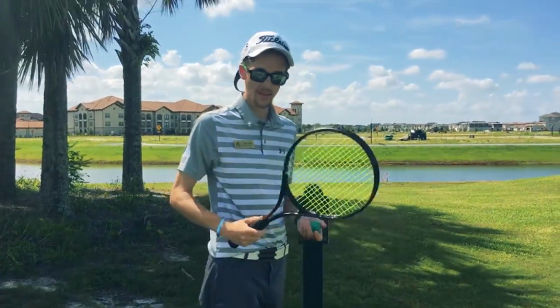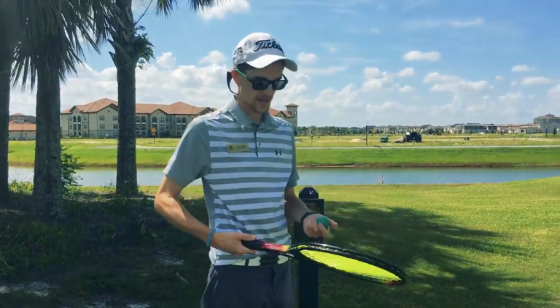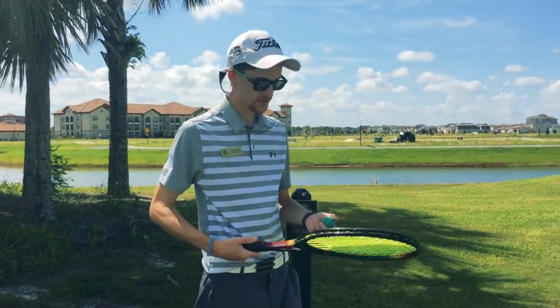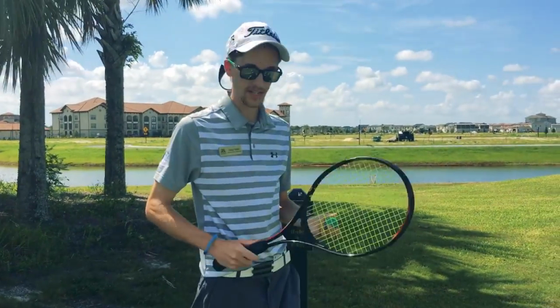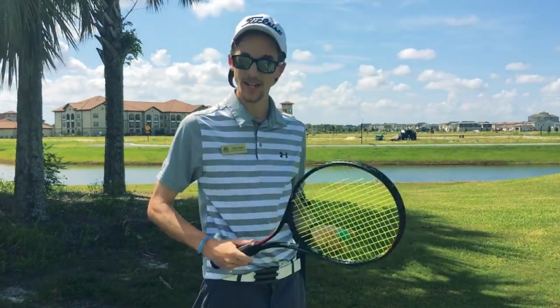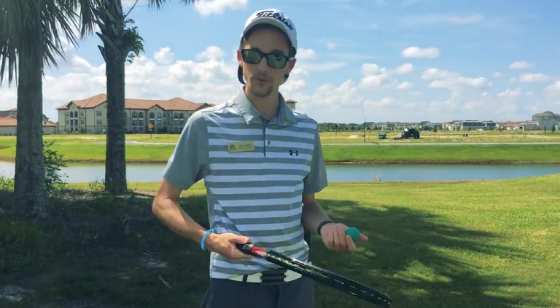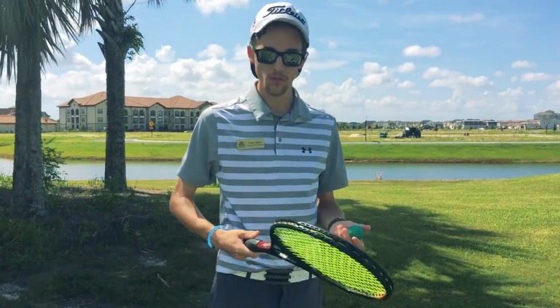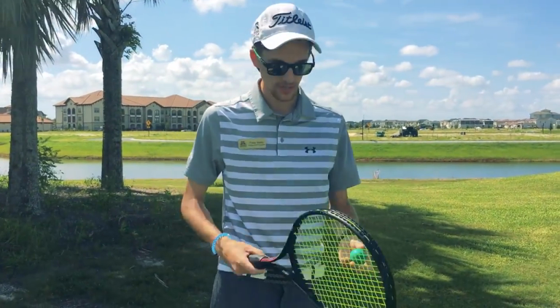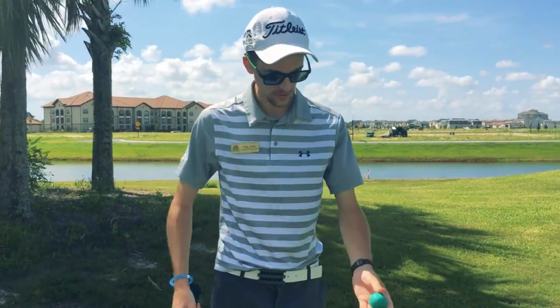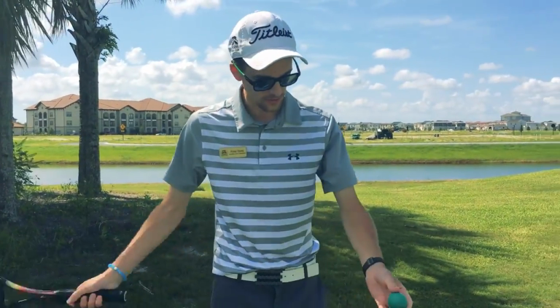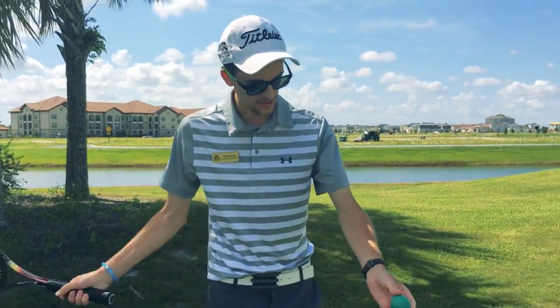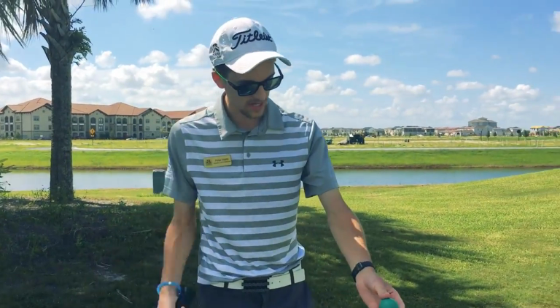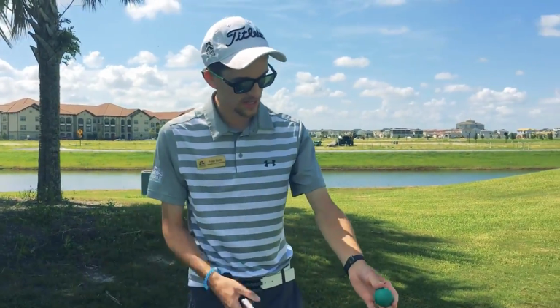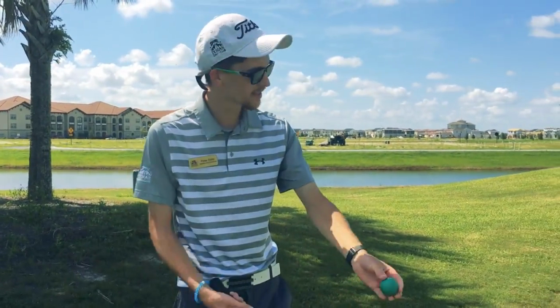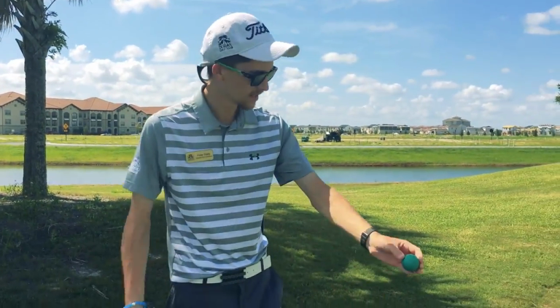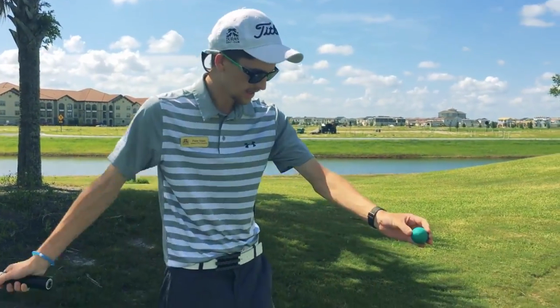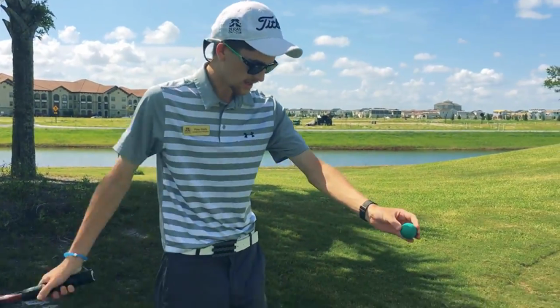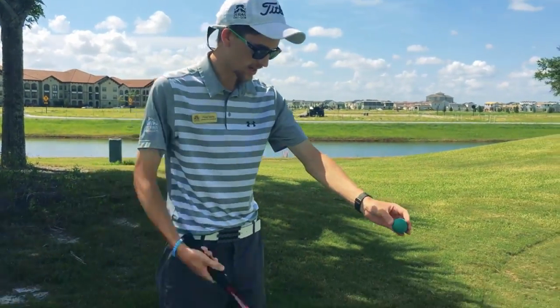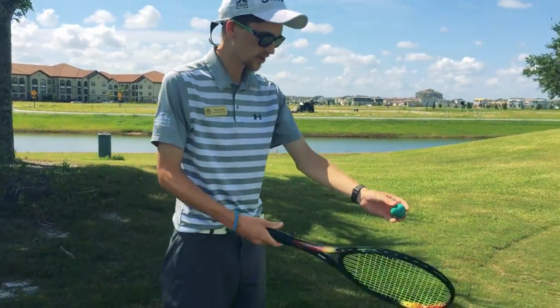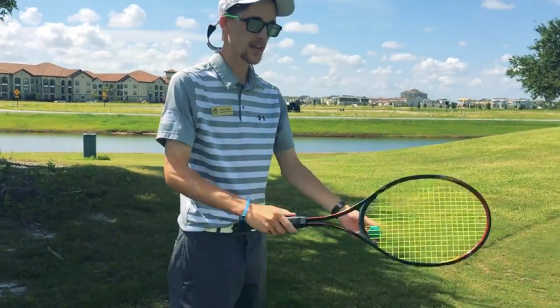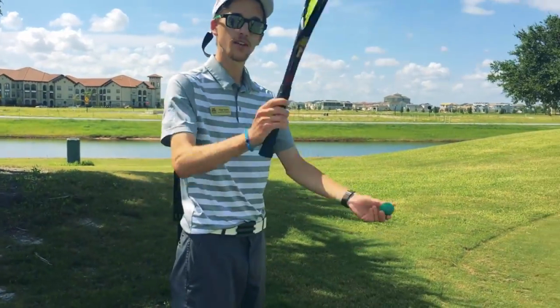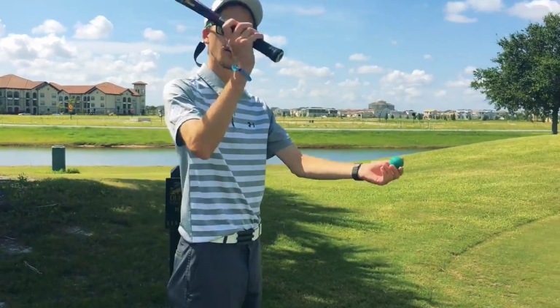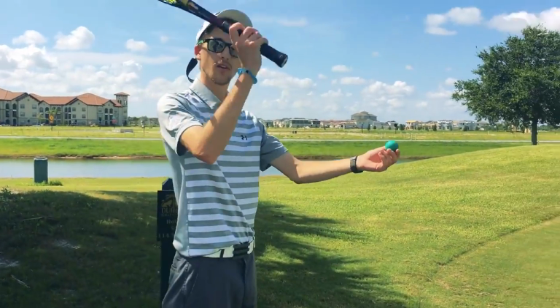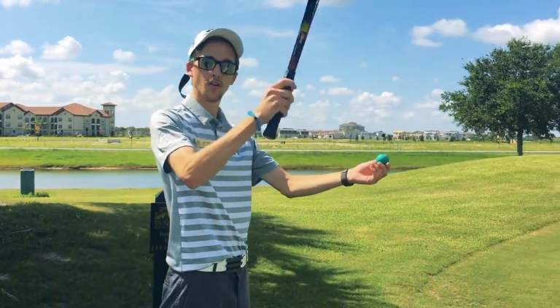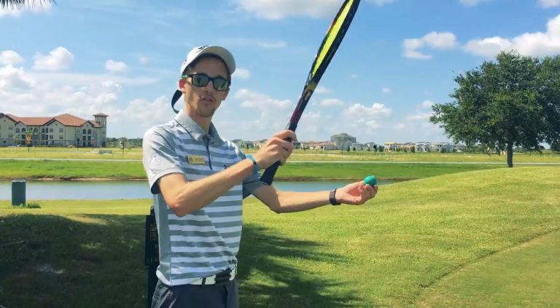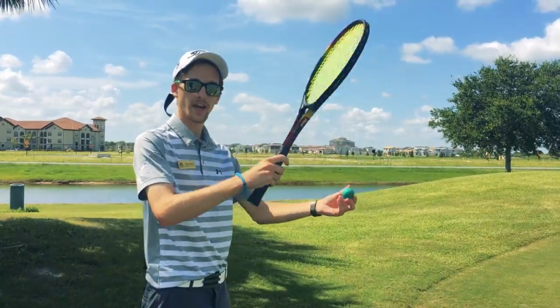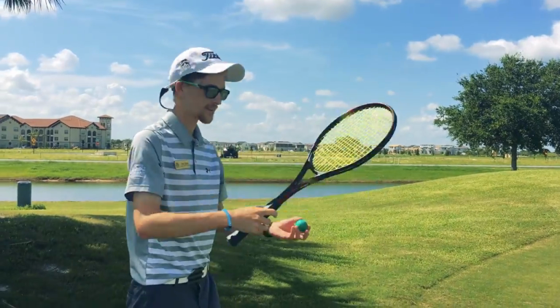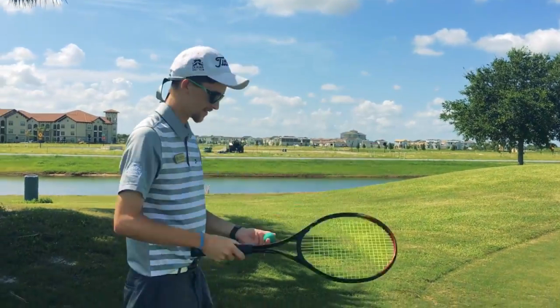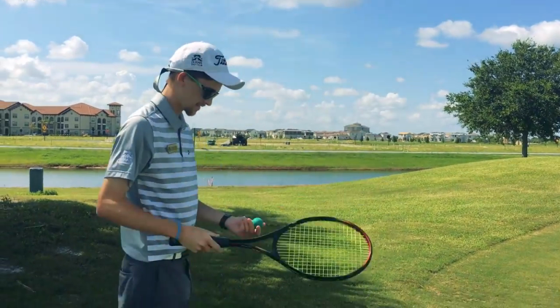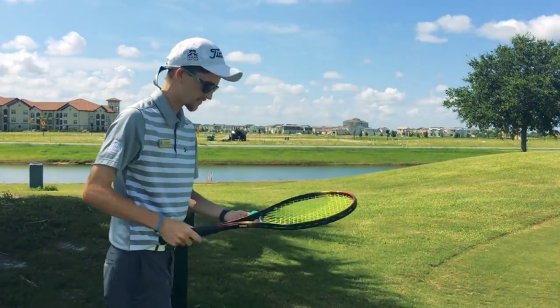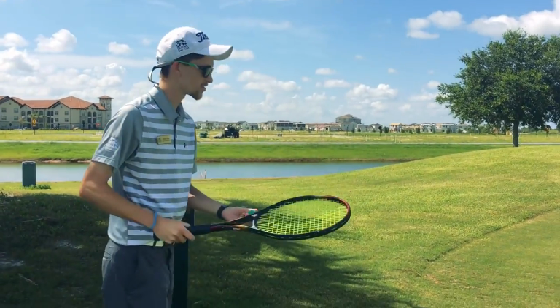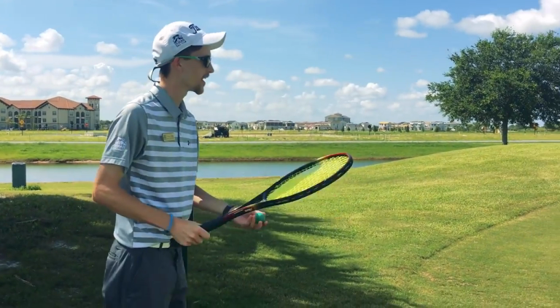Now you can hit it any way you want to. You can do it side hand, under hand, or over hand. Let's give it a try.